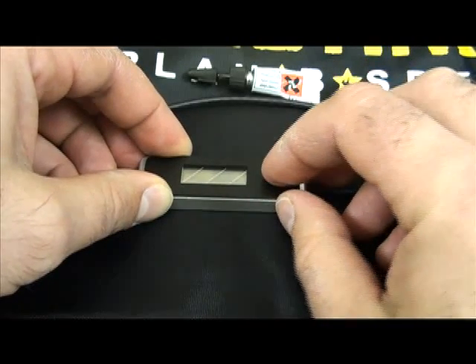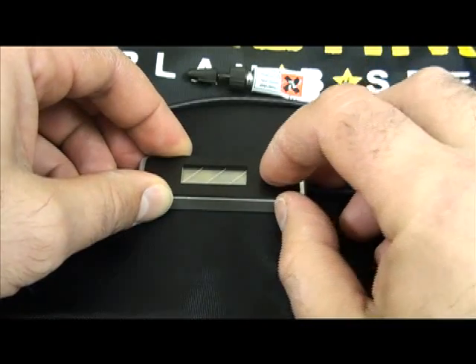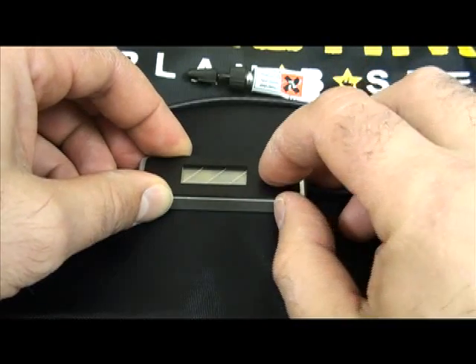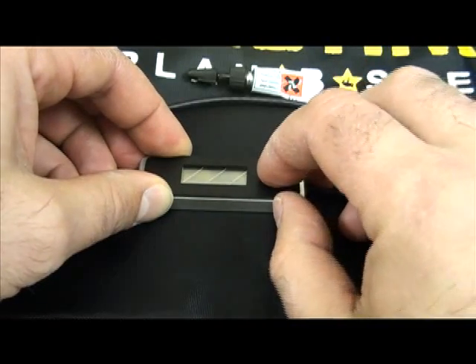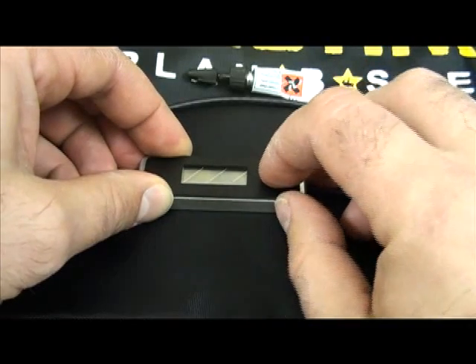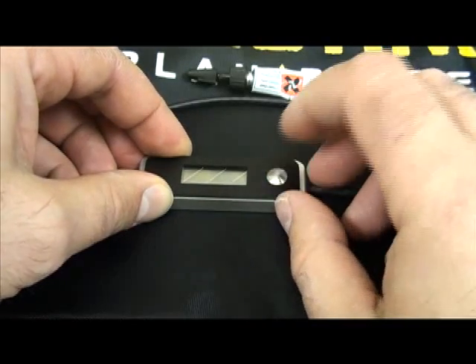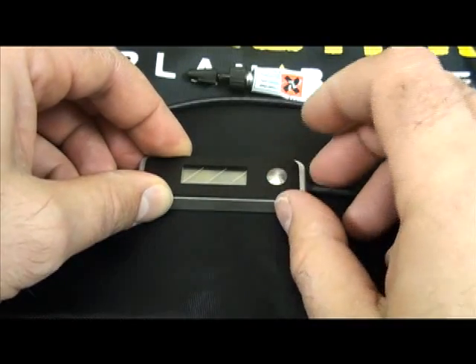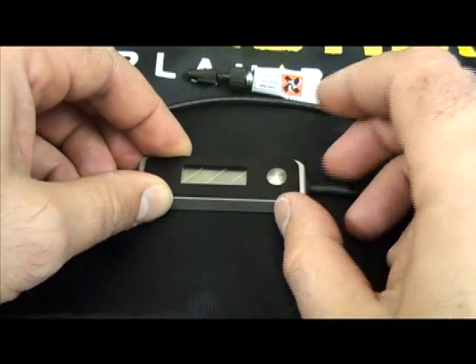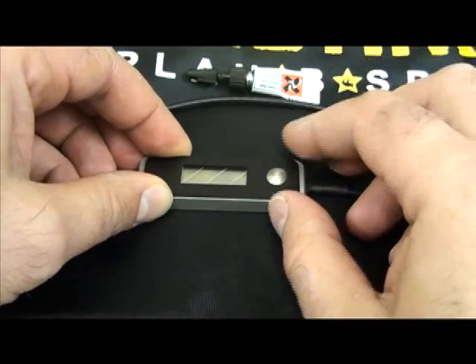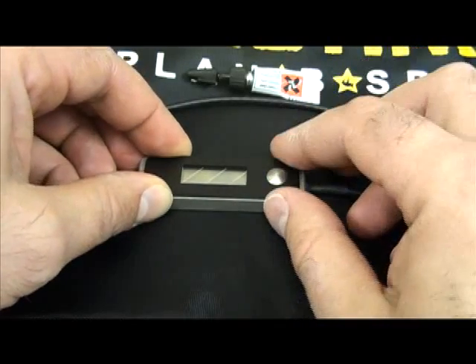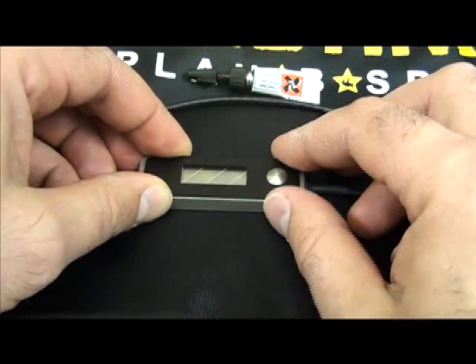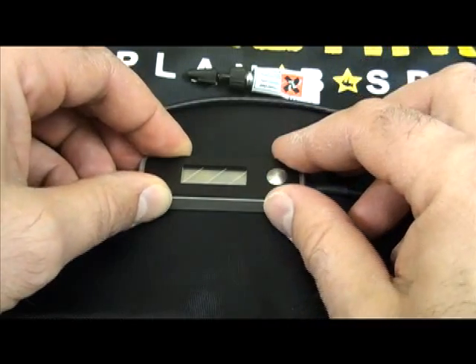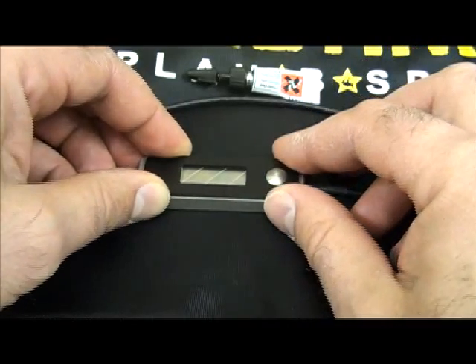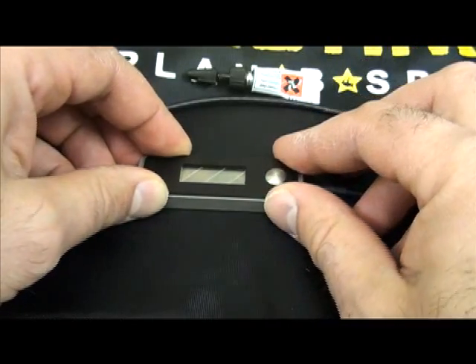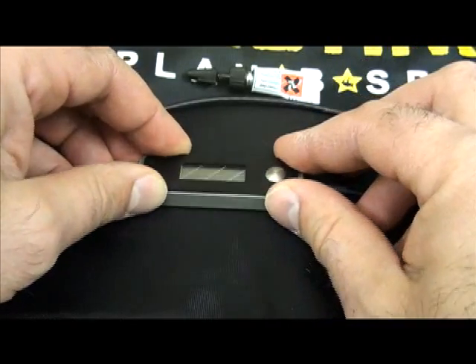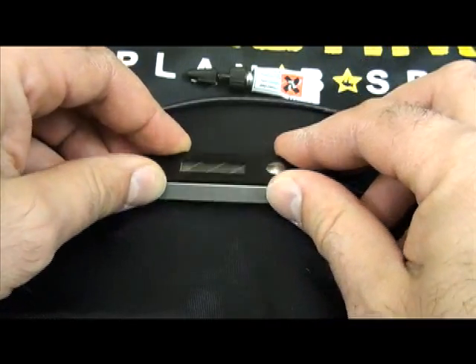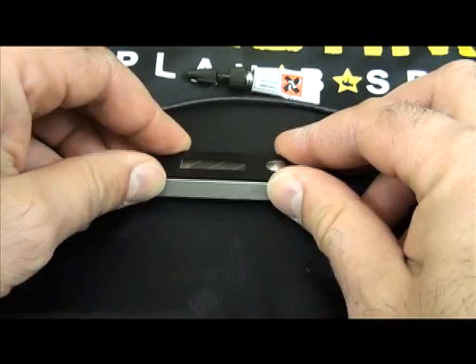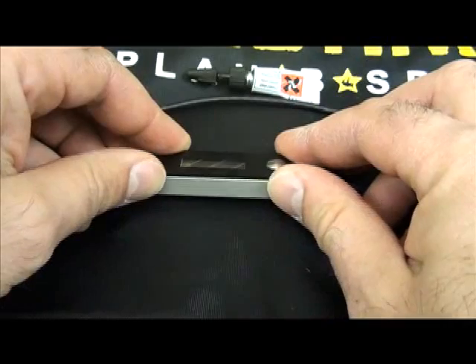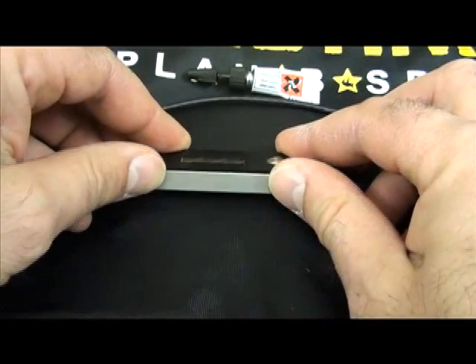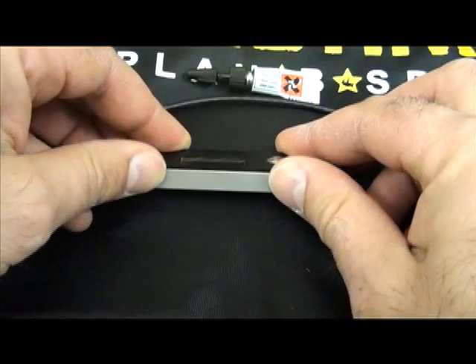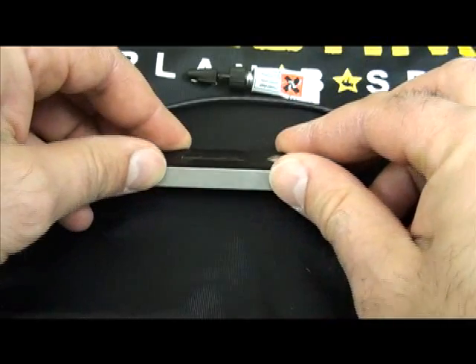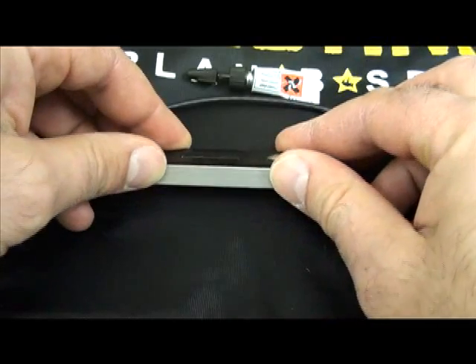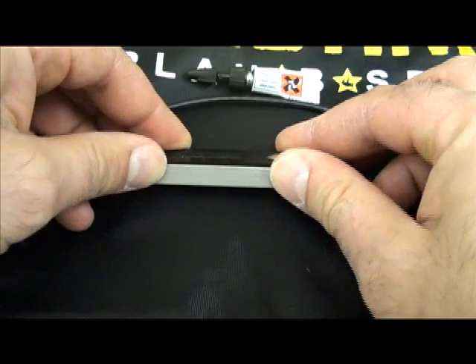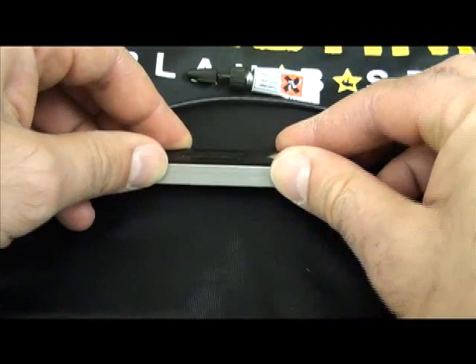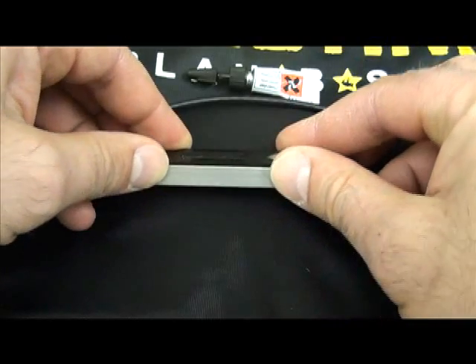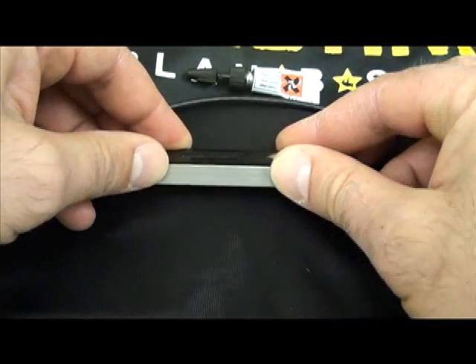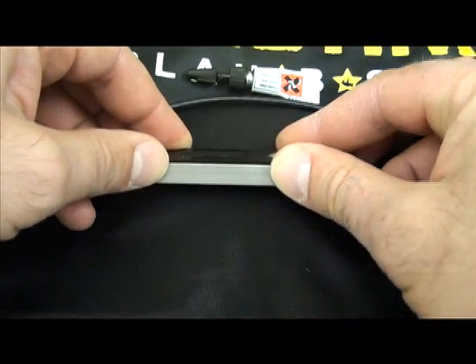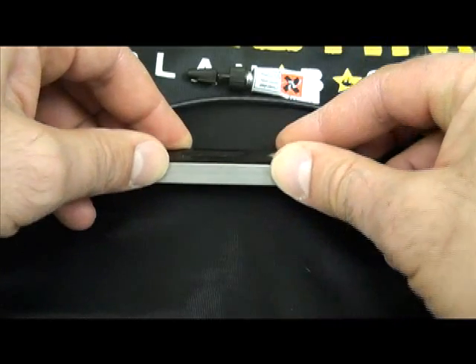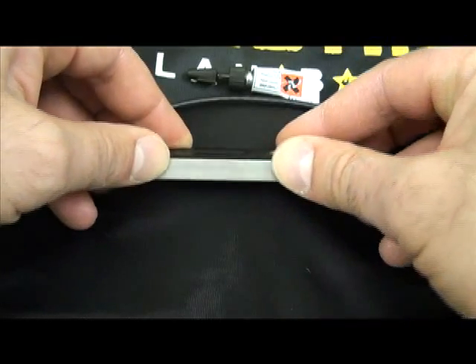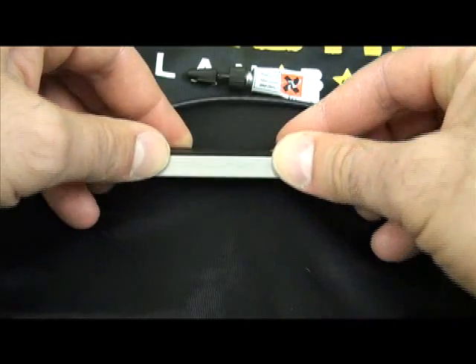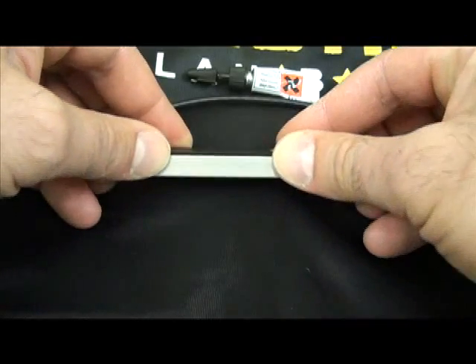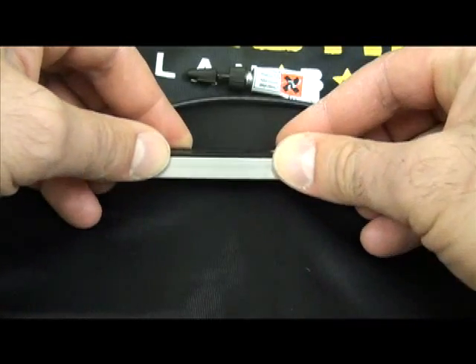Allow it to dry for another five minutes, then test turning on the unit. Everything turns on — you're good to go.